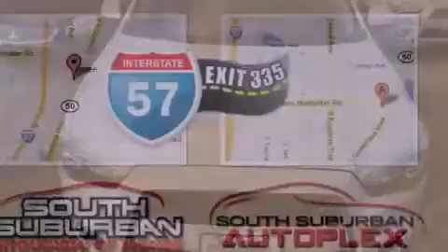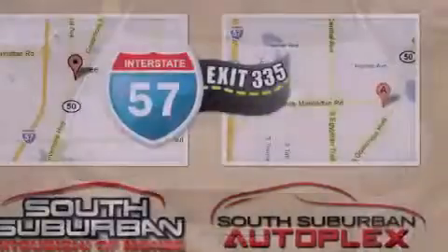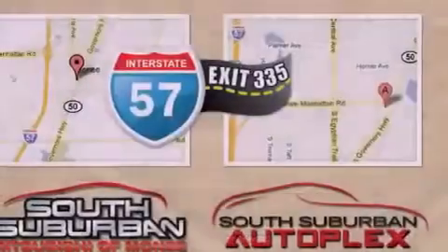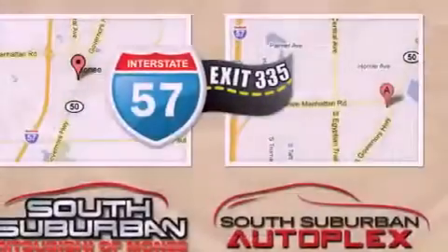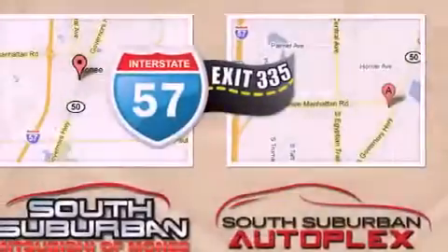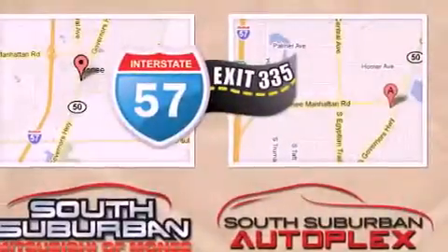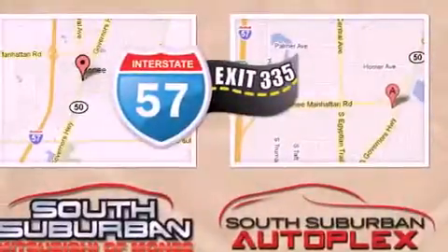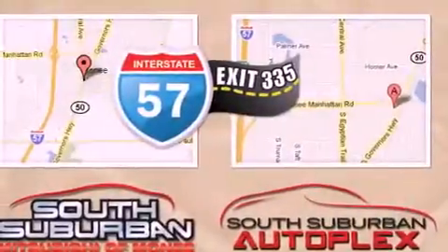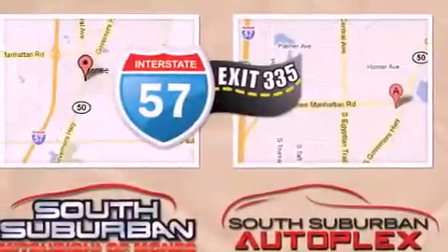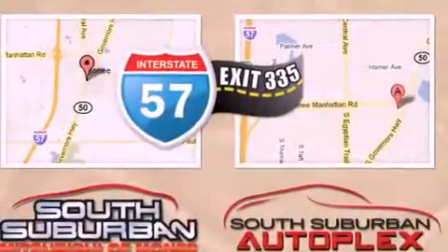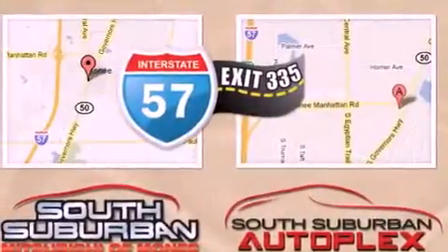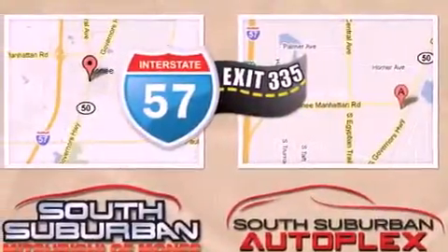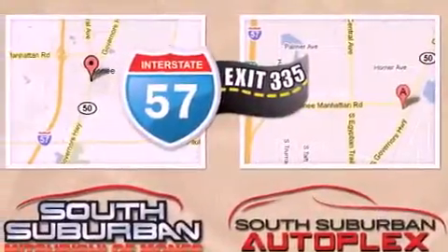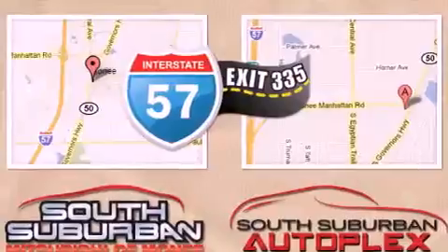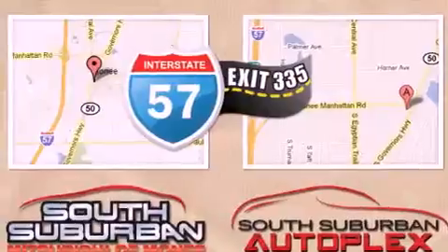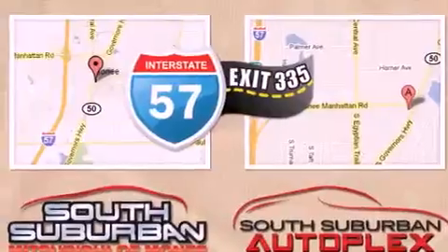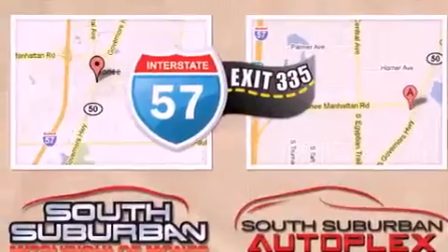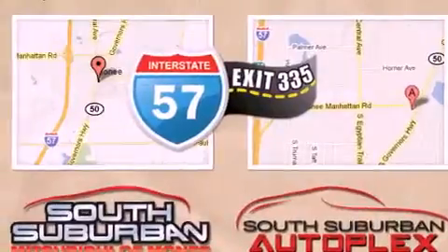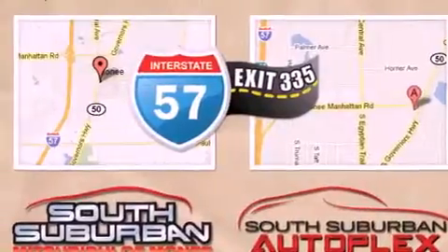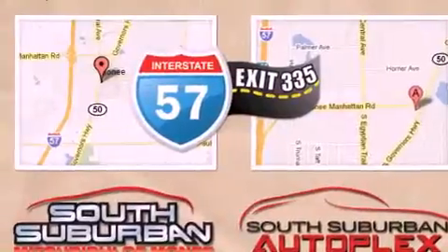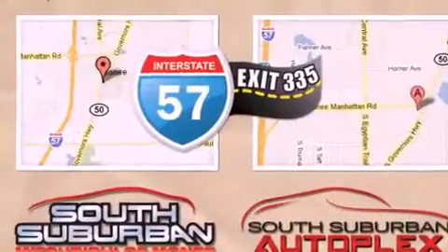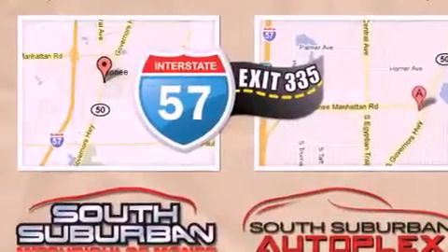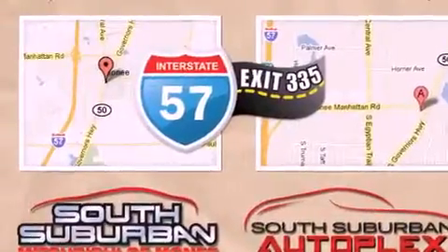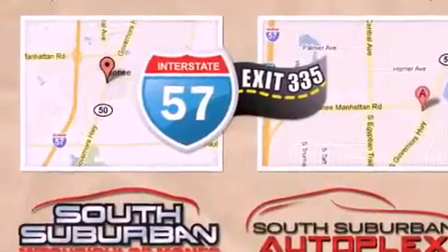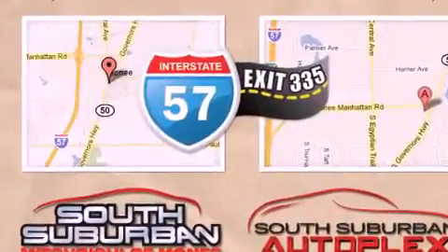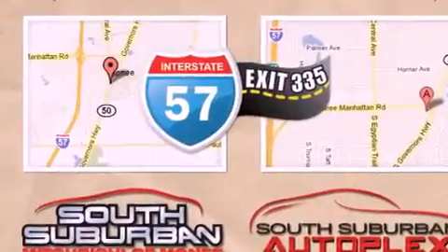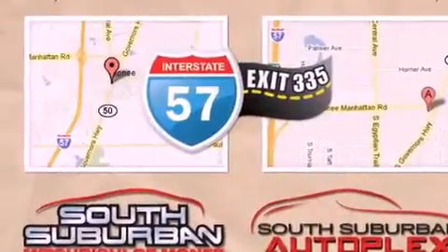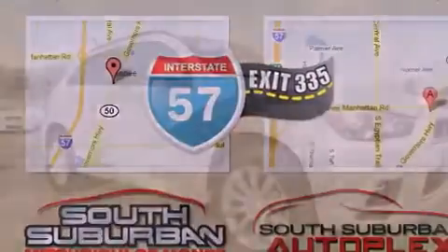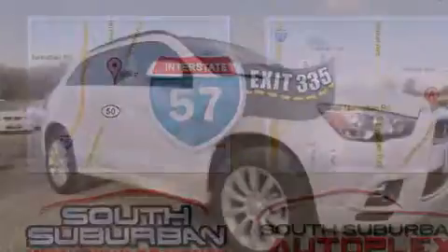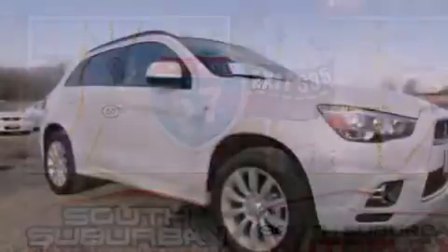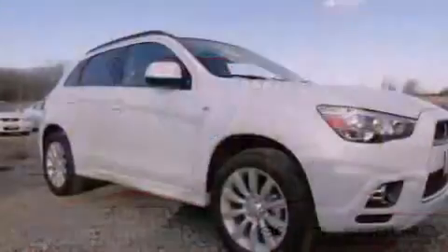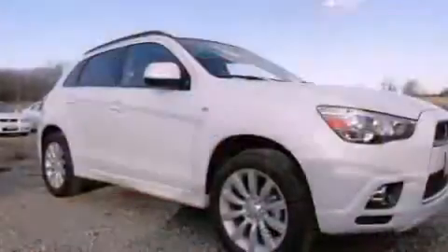Its top features include speed-sensitive volume controls, alloy wheels, and many other features.